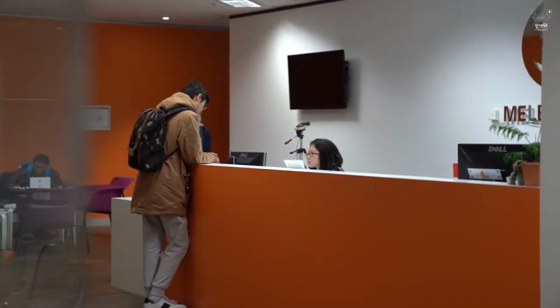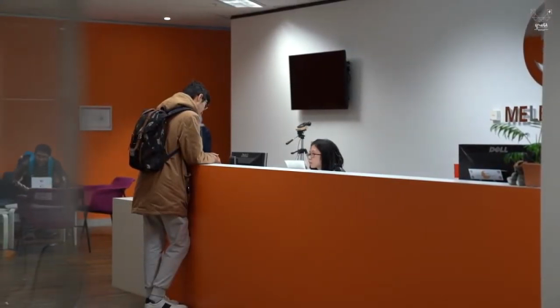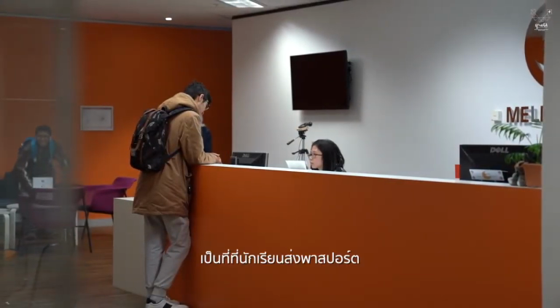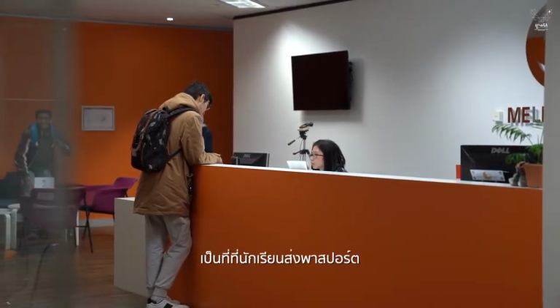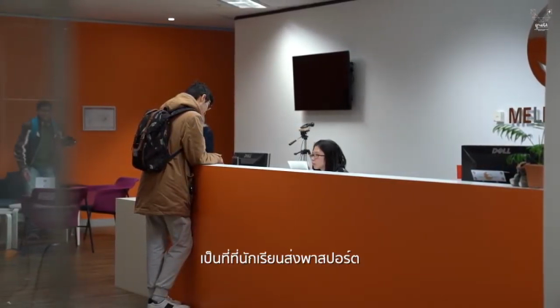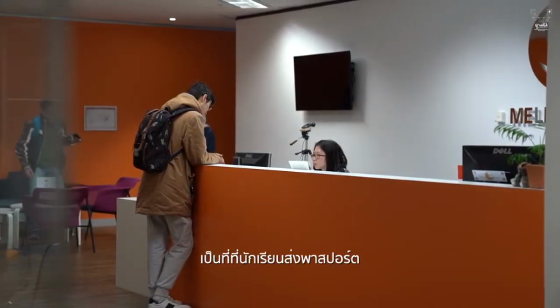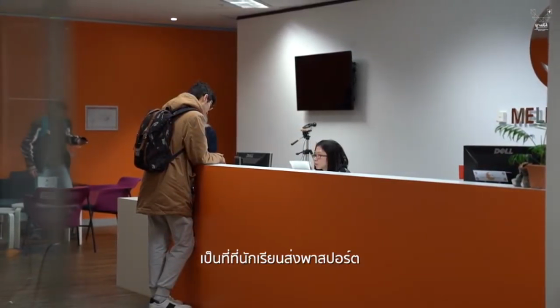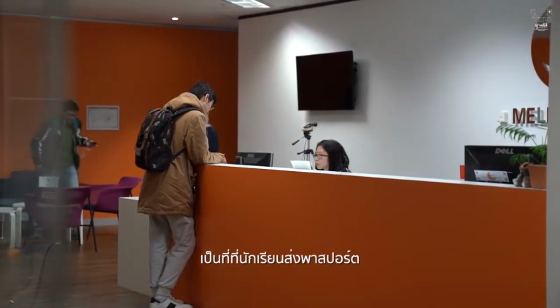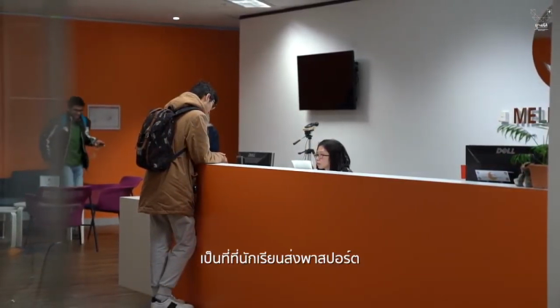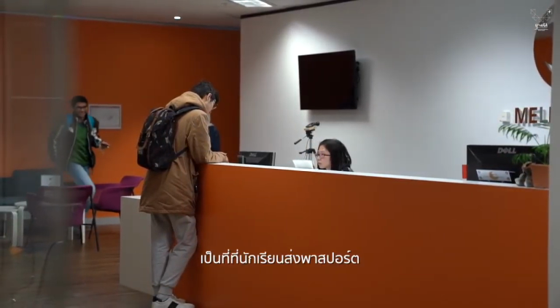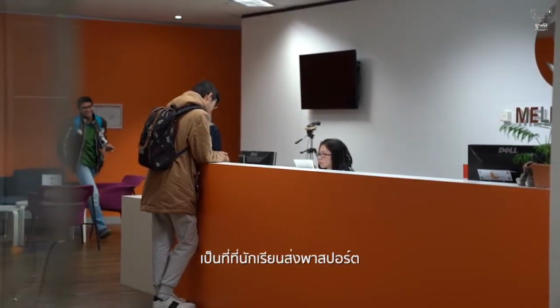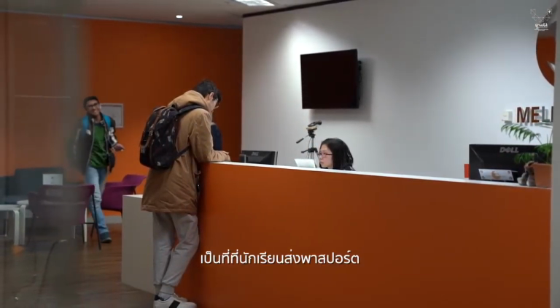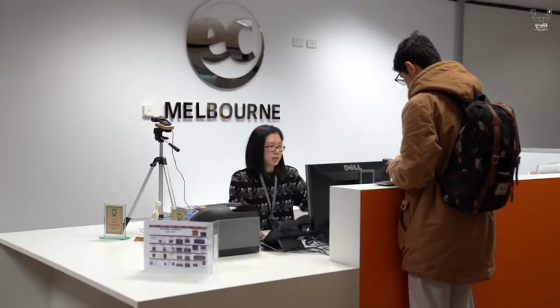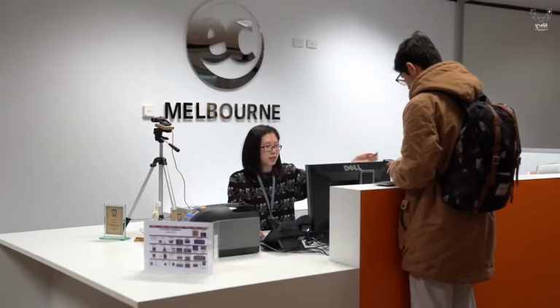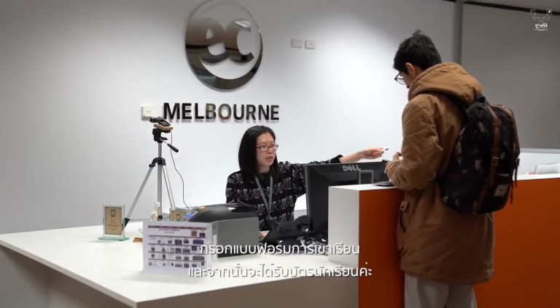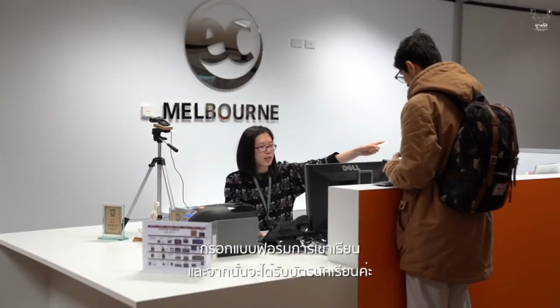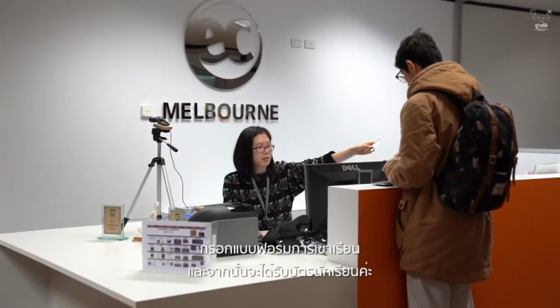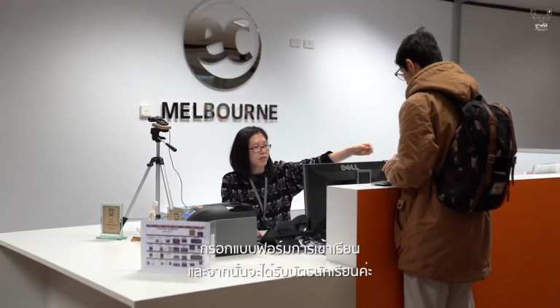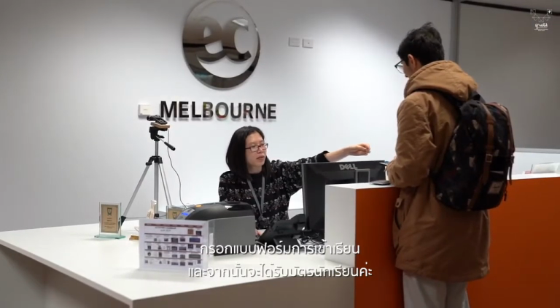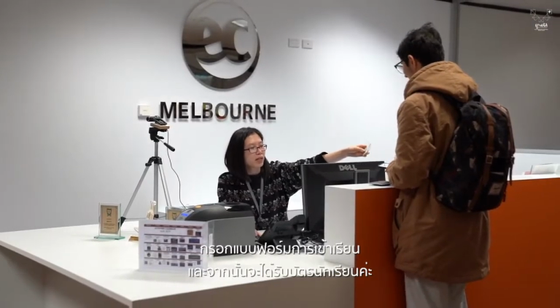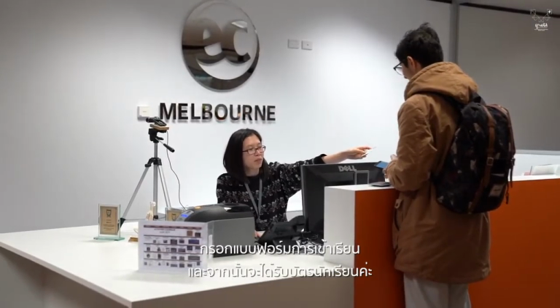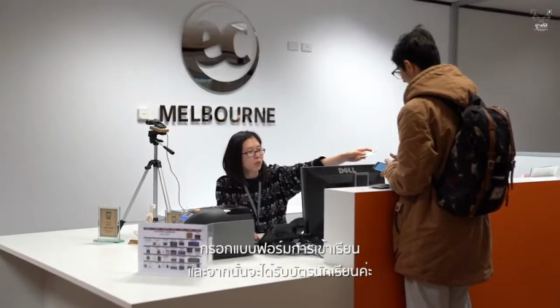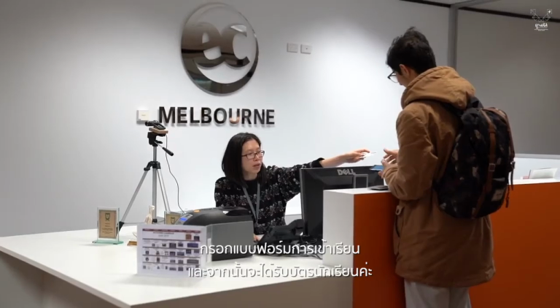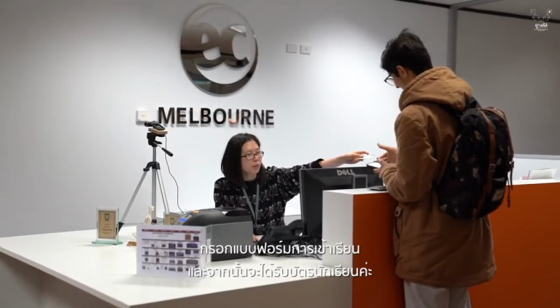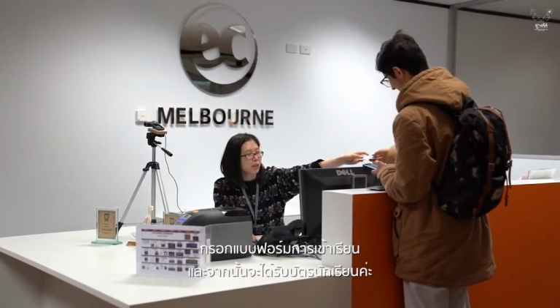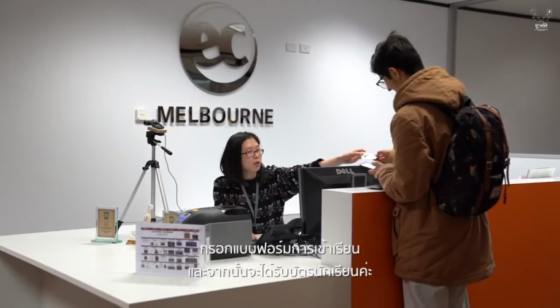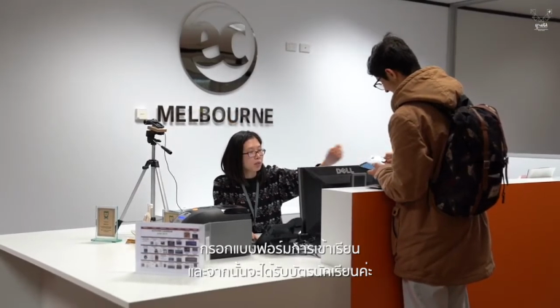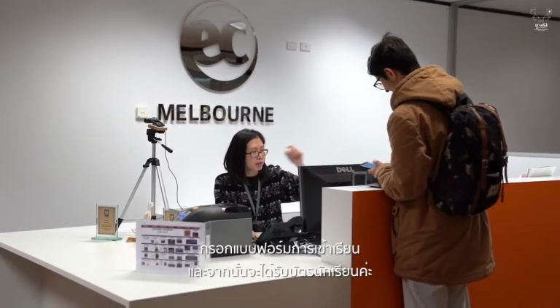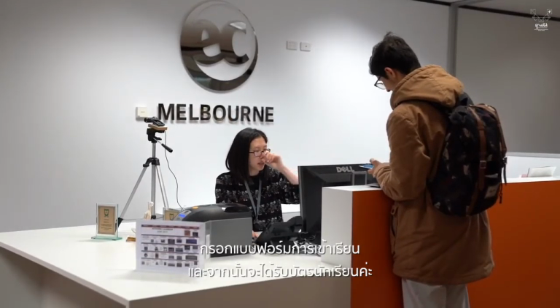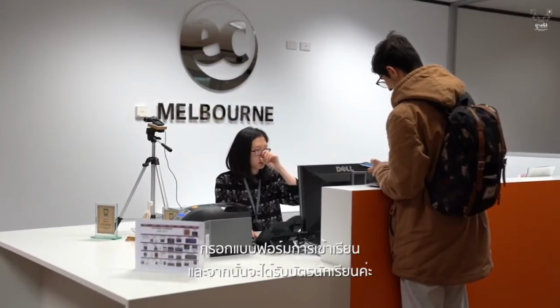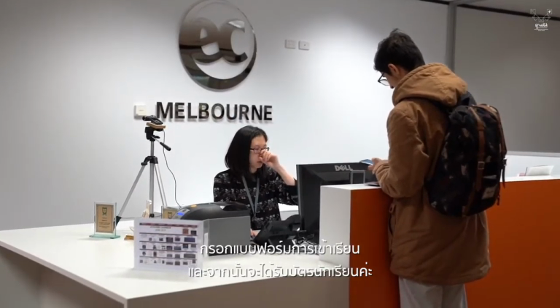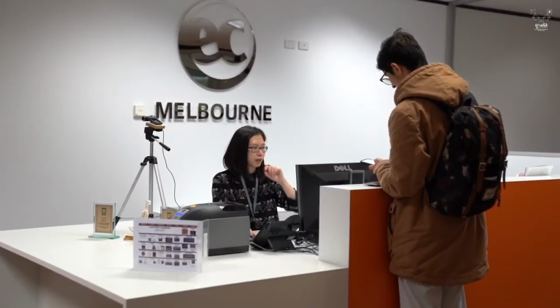Here's where you submit your passport, fulfill admin documents, and students are given their student card.